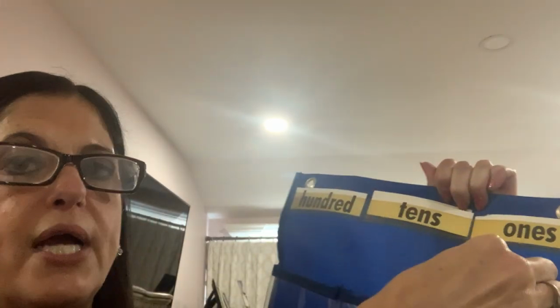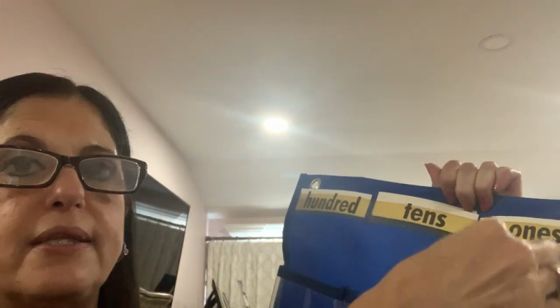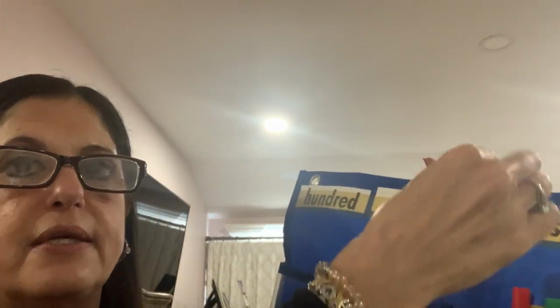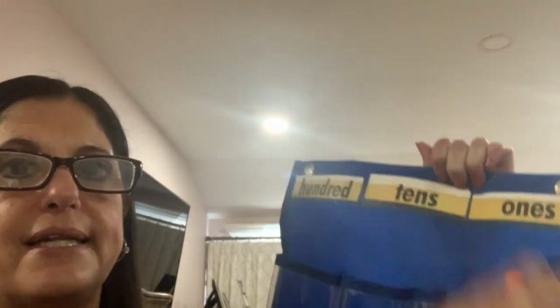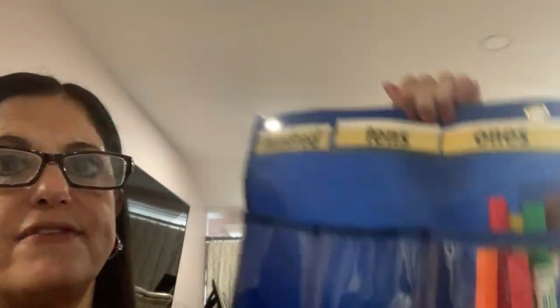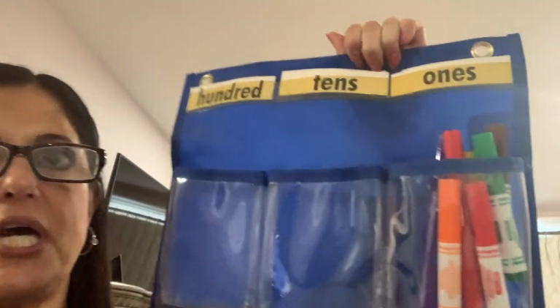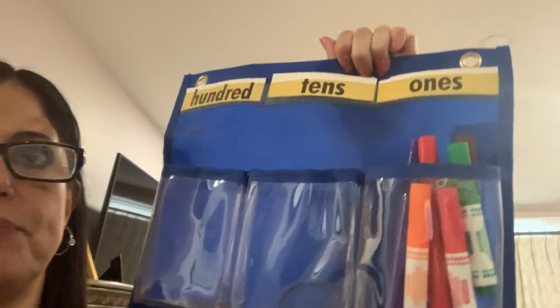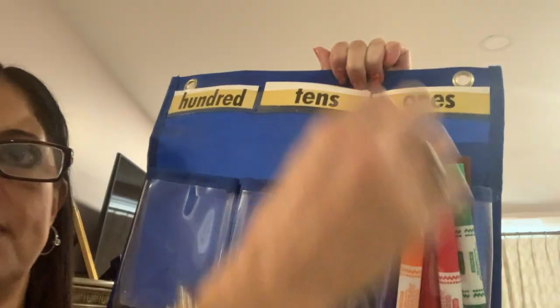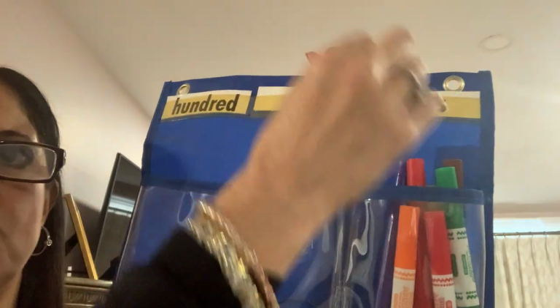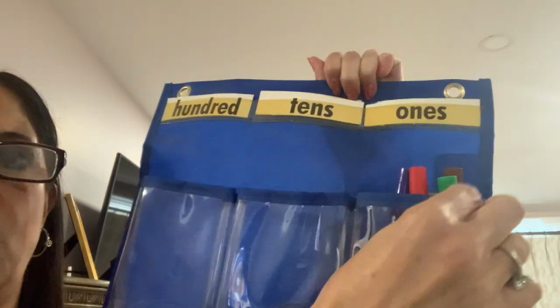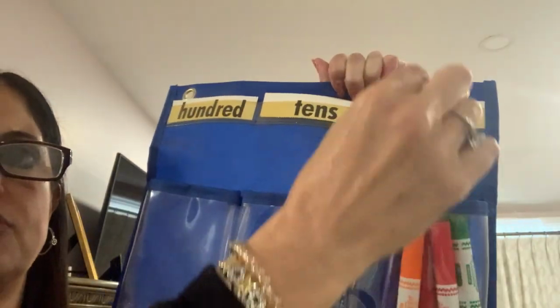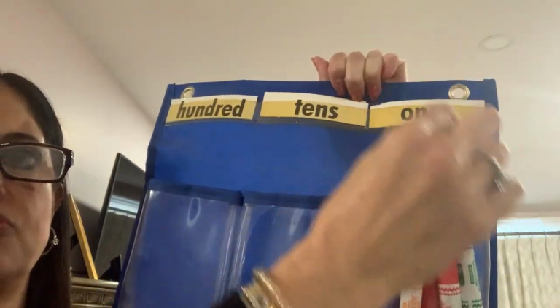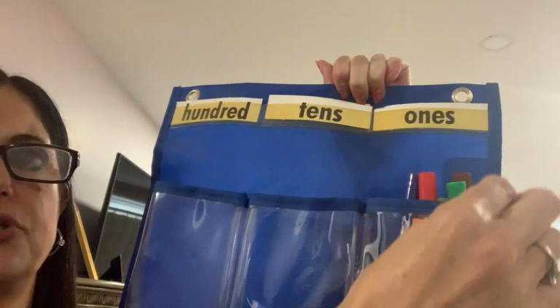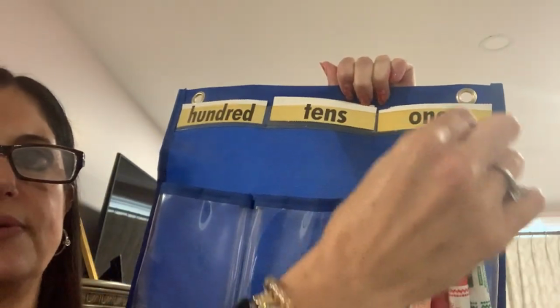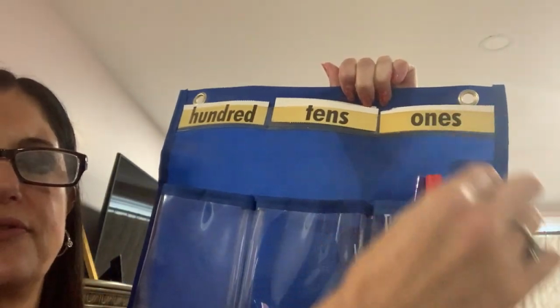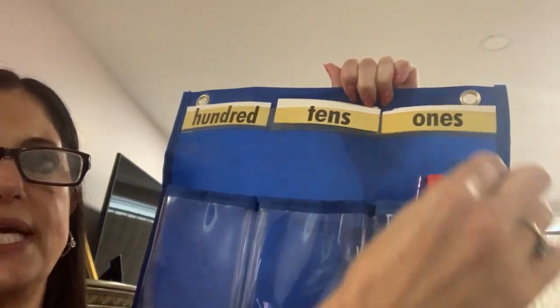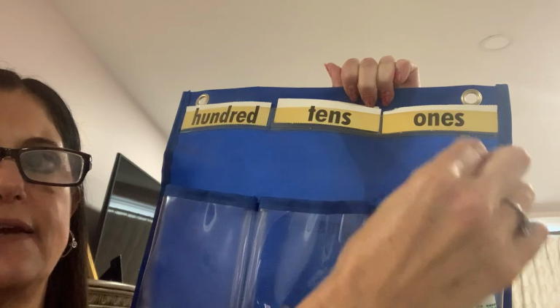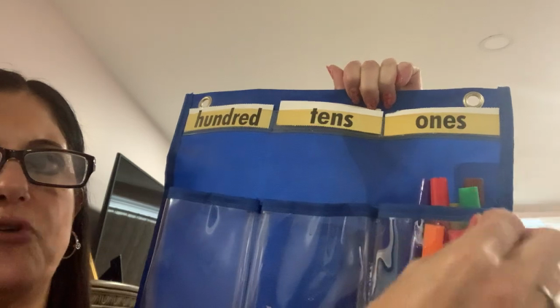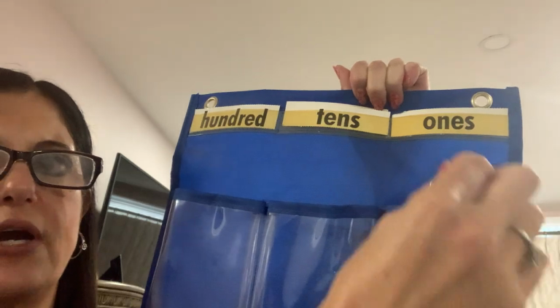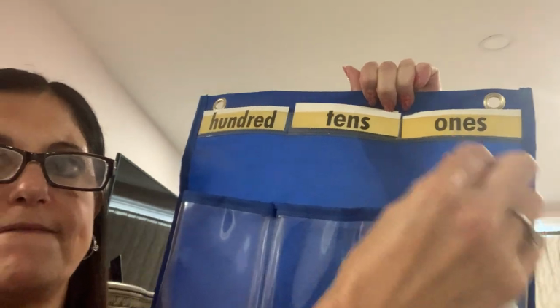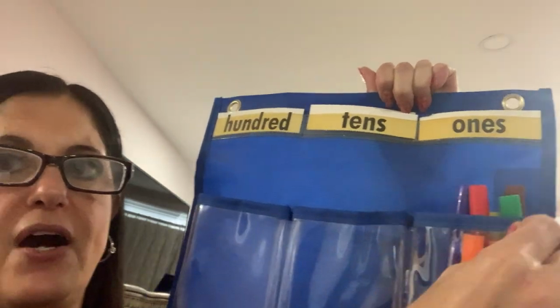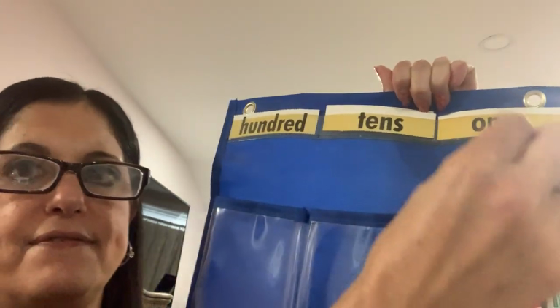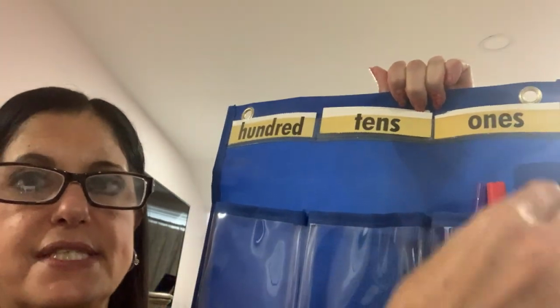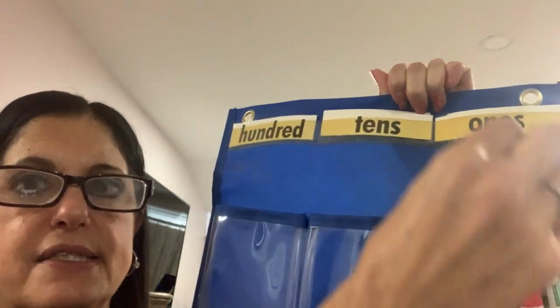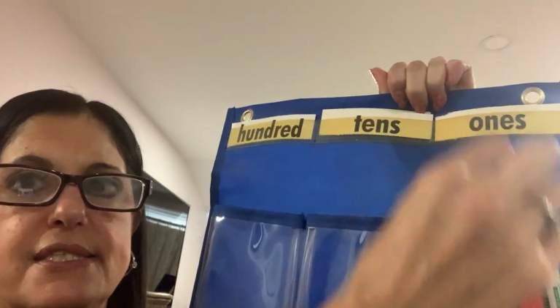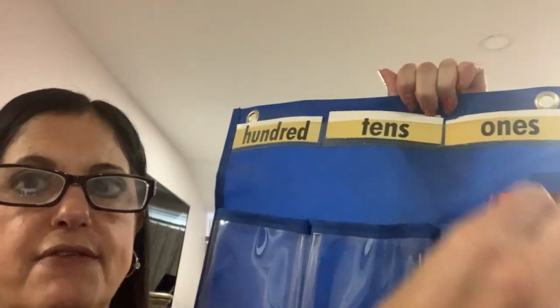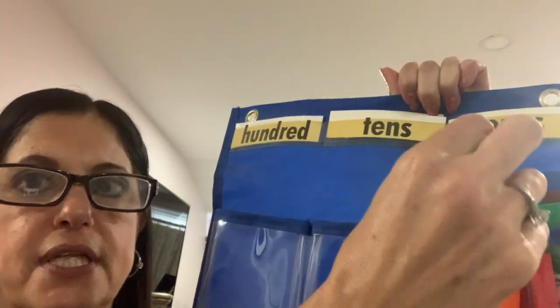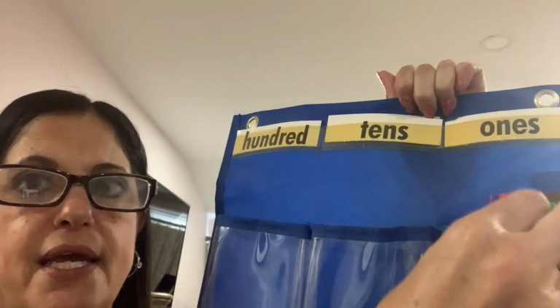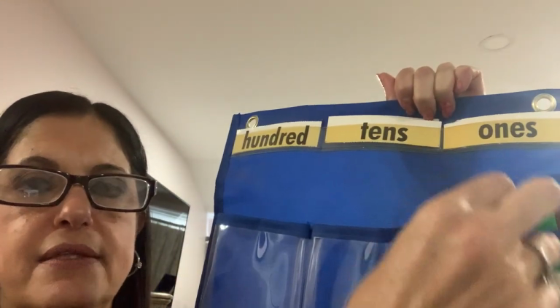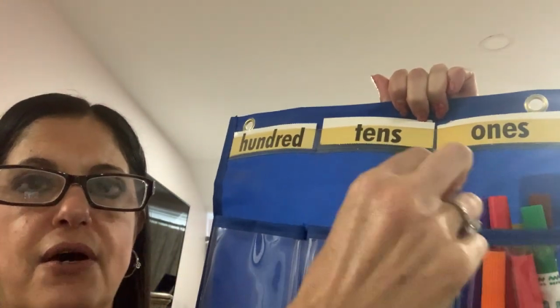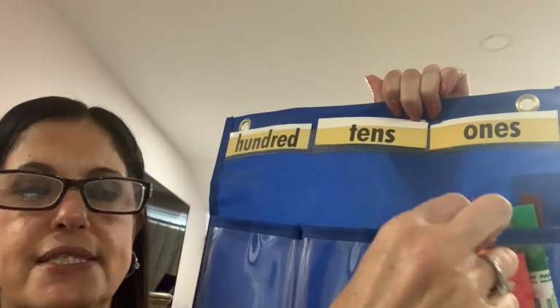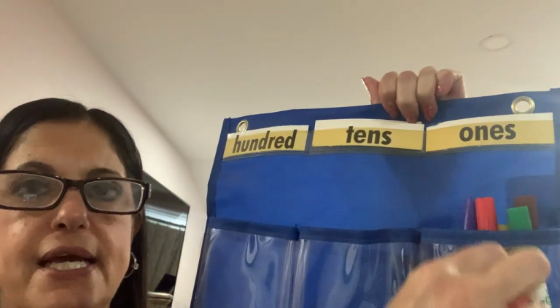One — and have the child put them in. One, two, three, four, five, six, seven, eight, nine, ten.